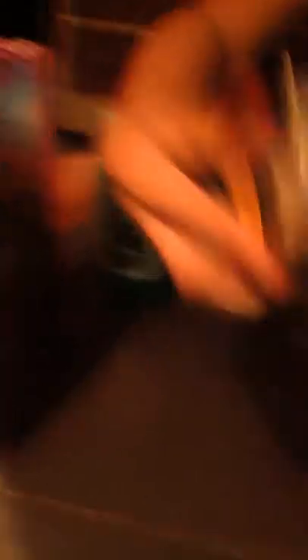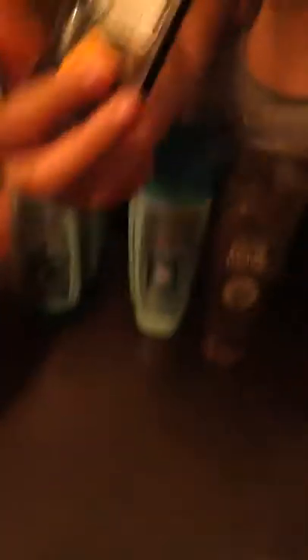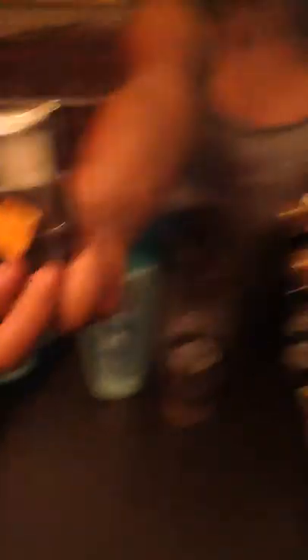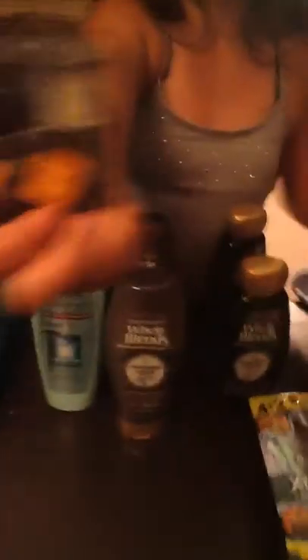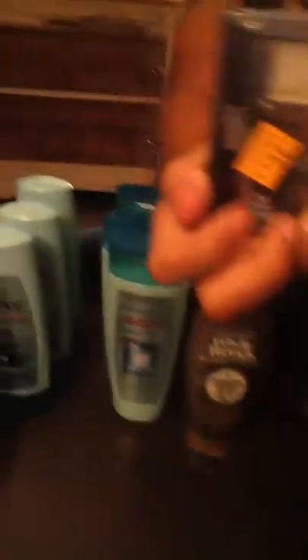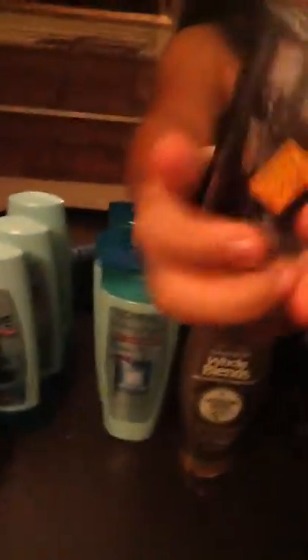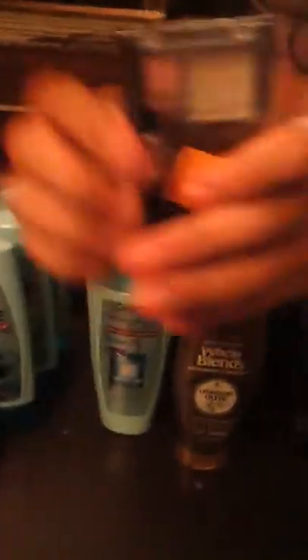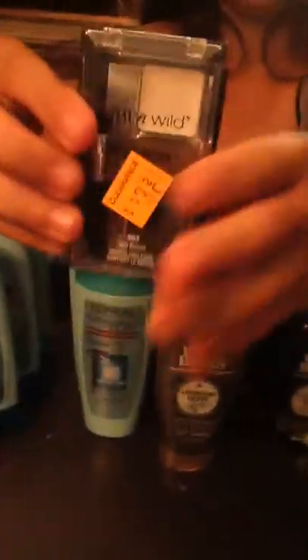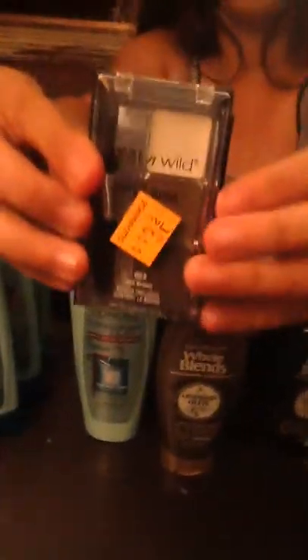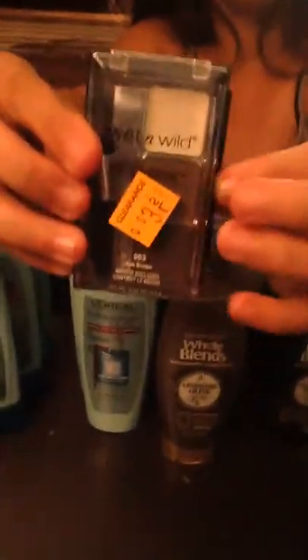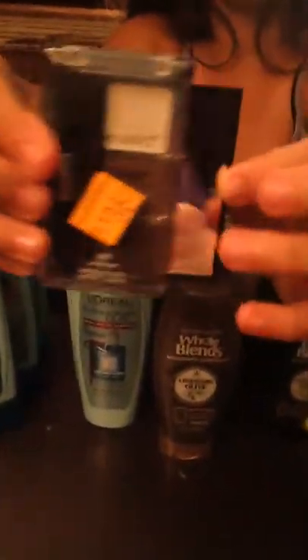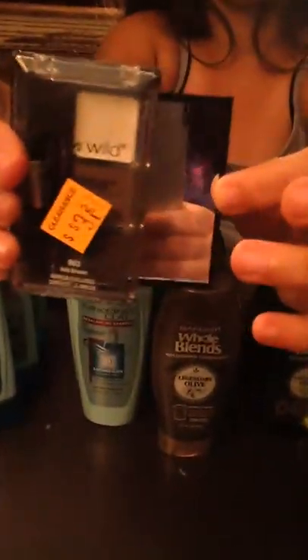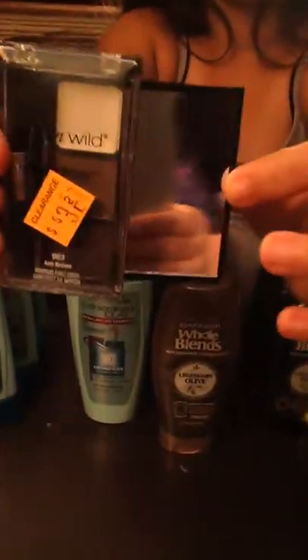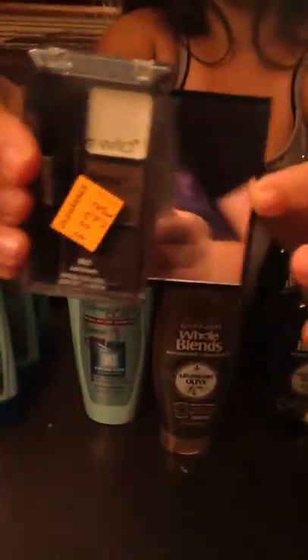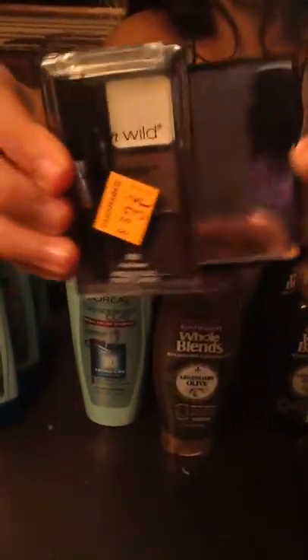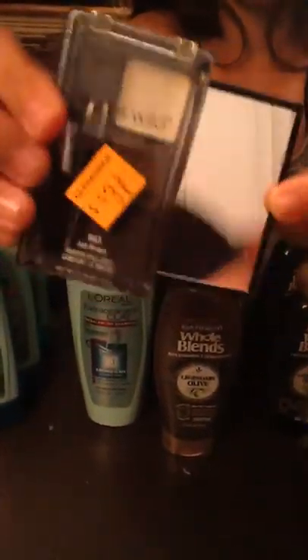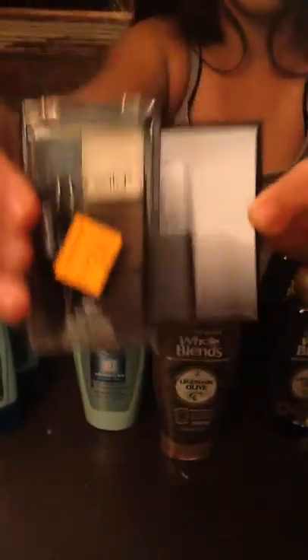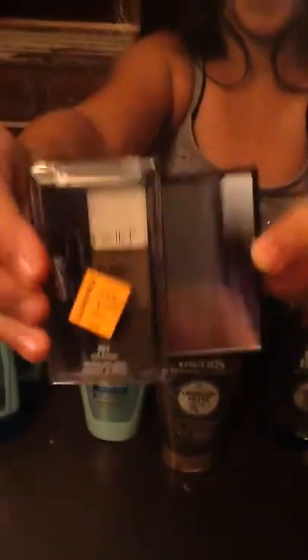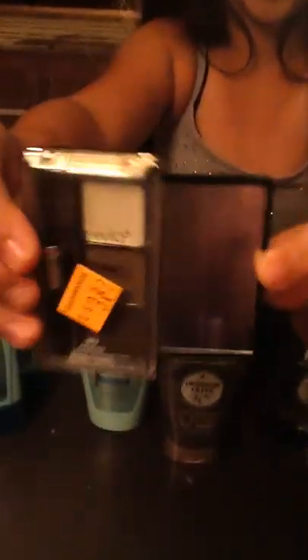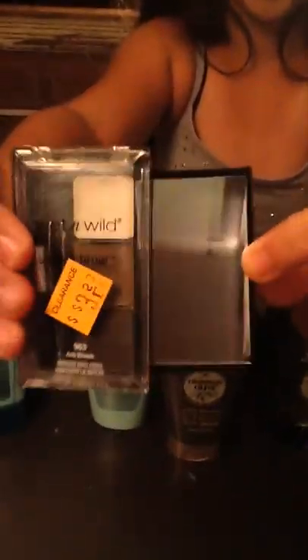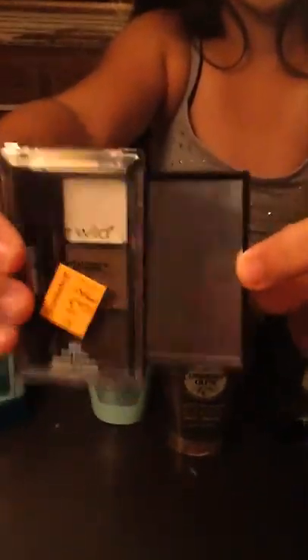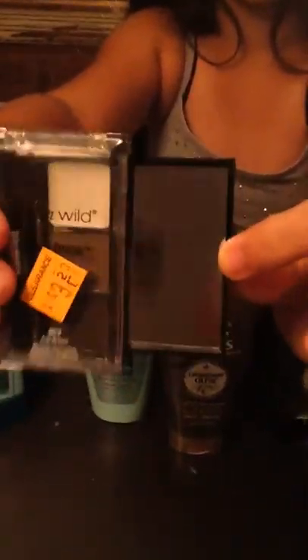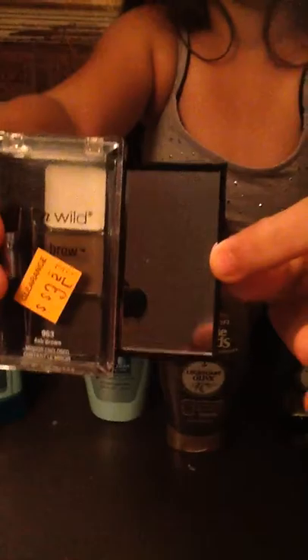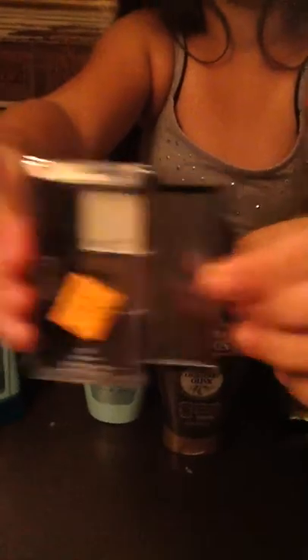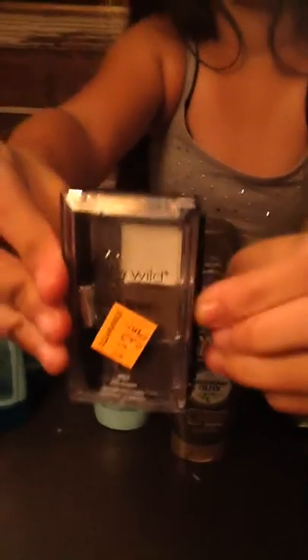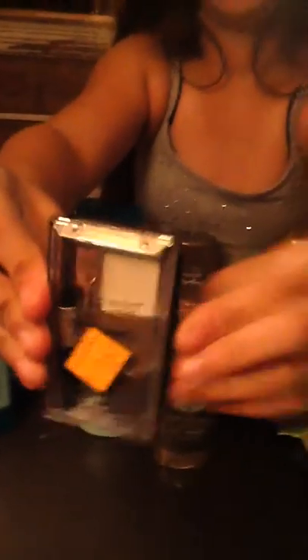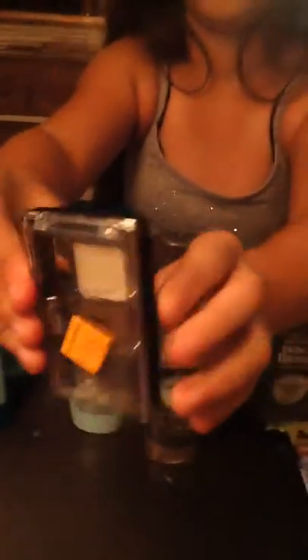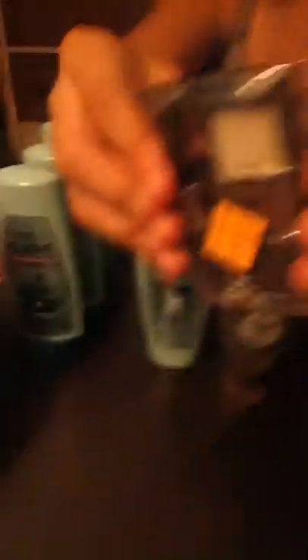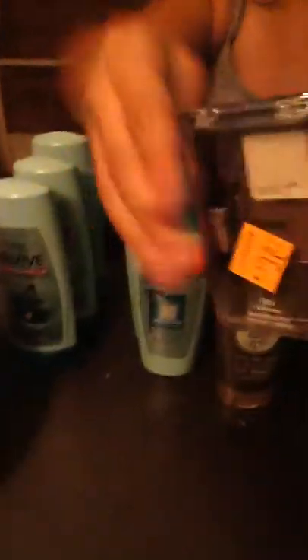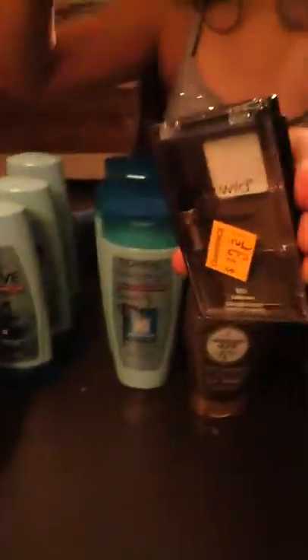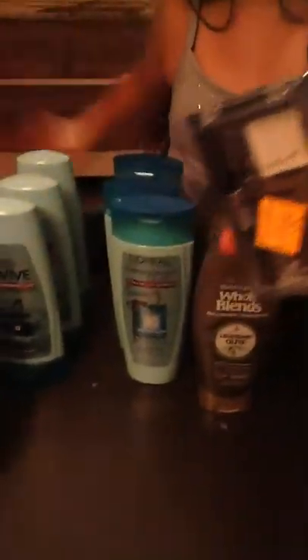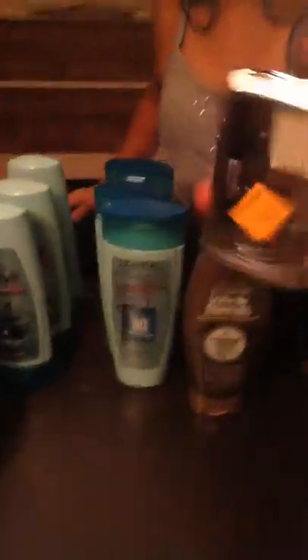And then I got an eyebrow kit, which was on clearance already for $3.23, but we got it for $1.50.